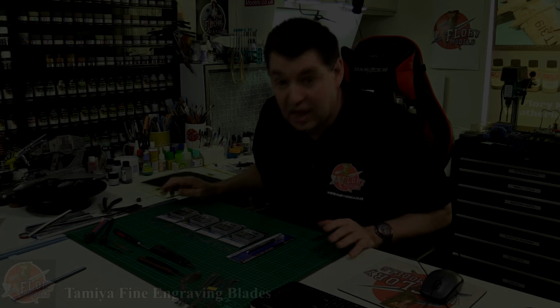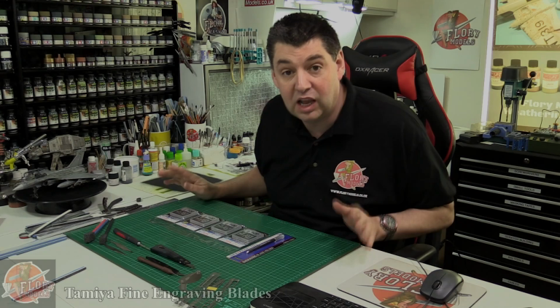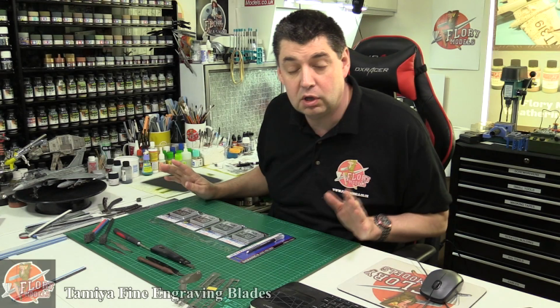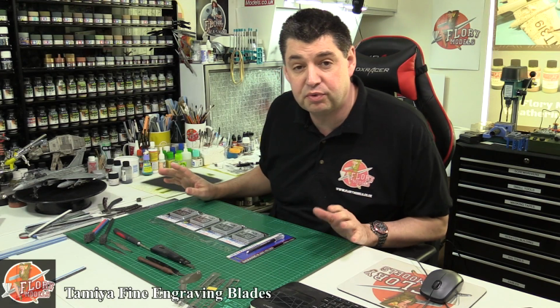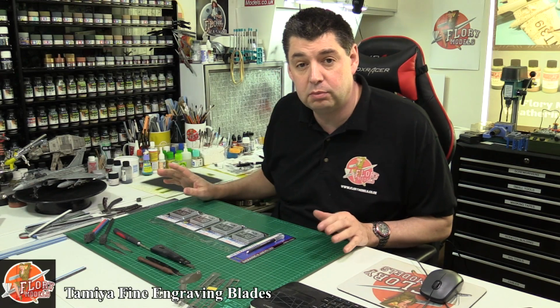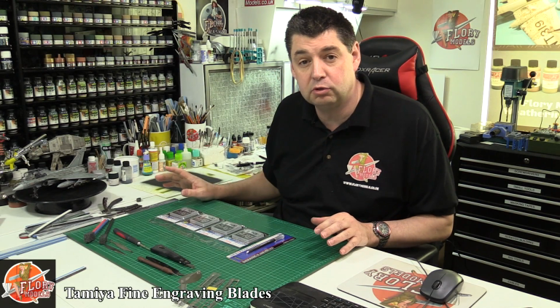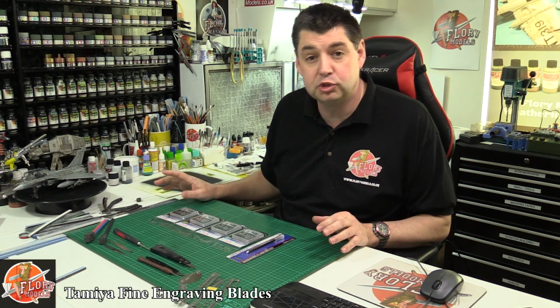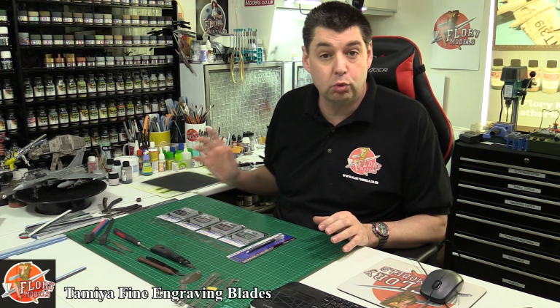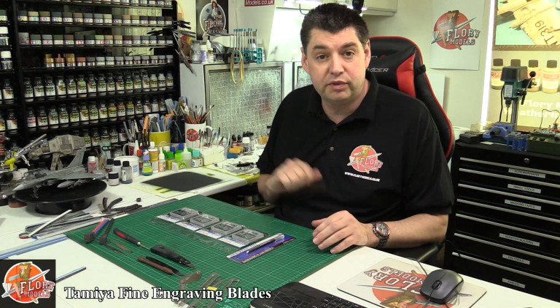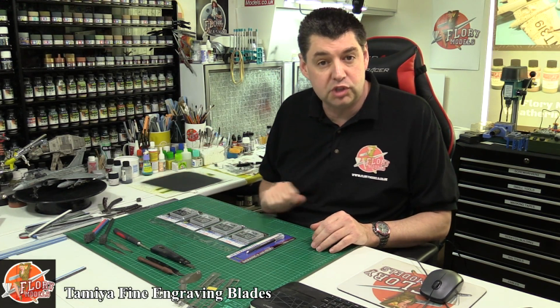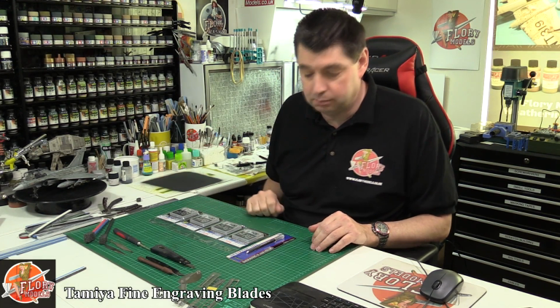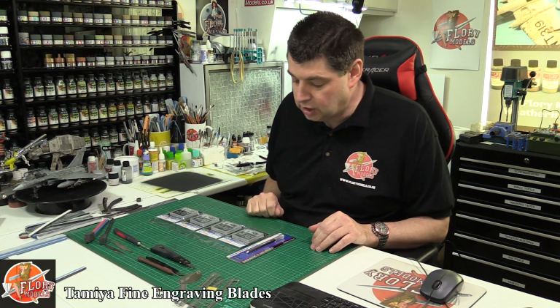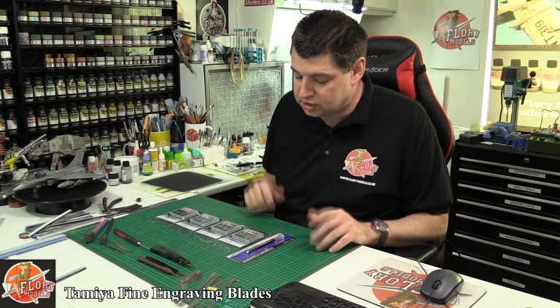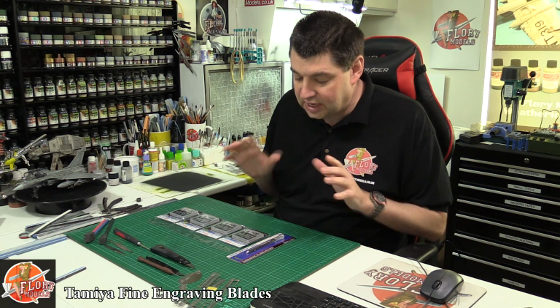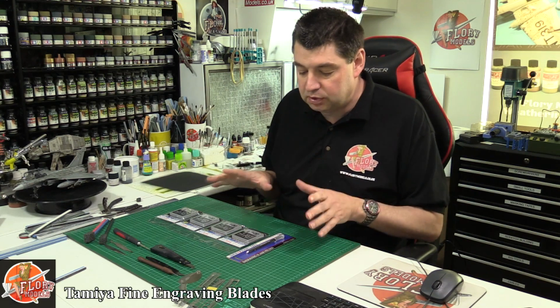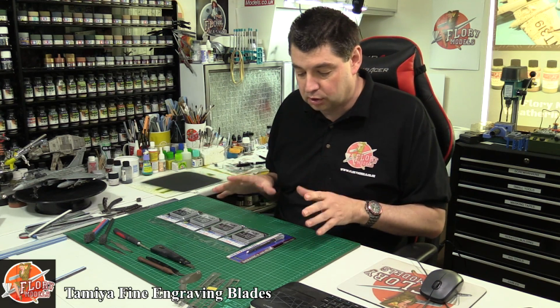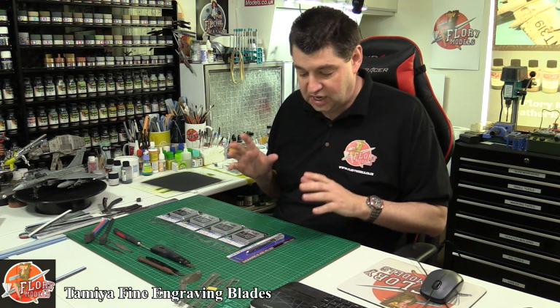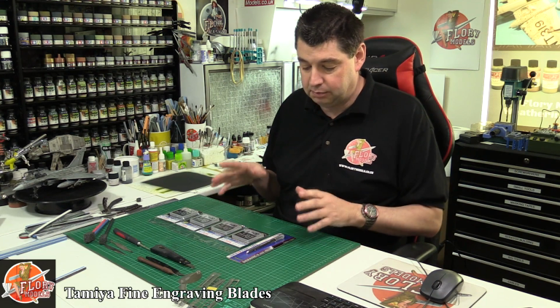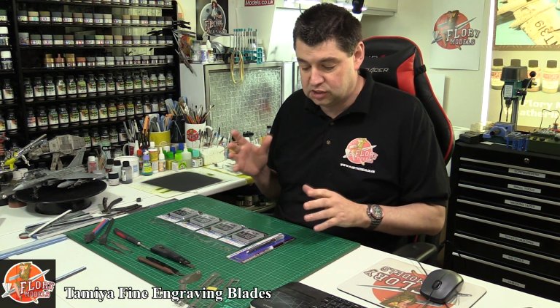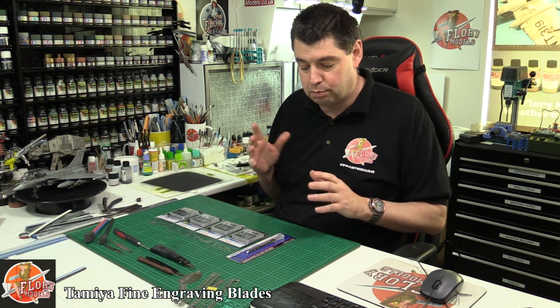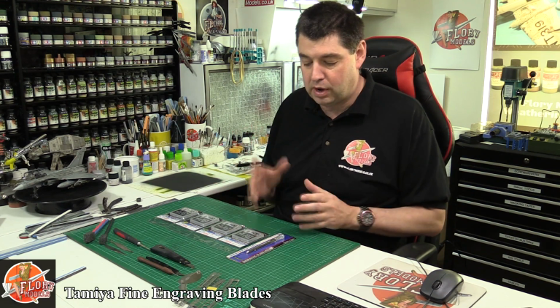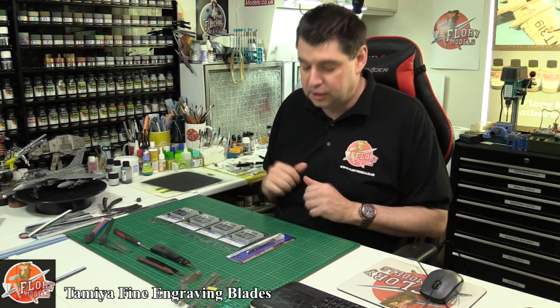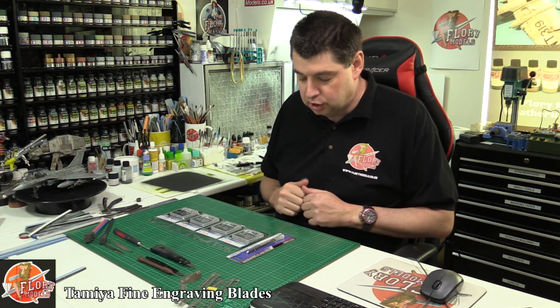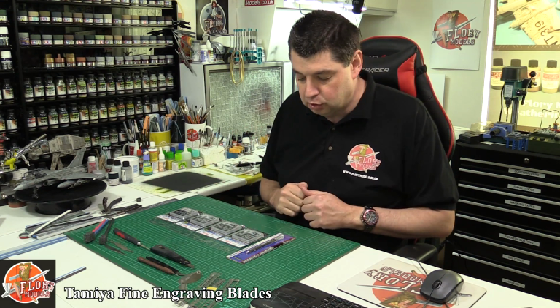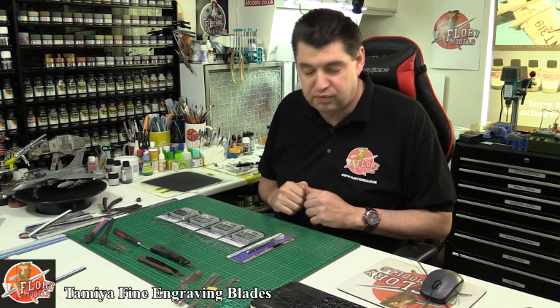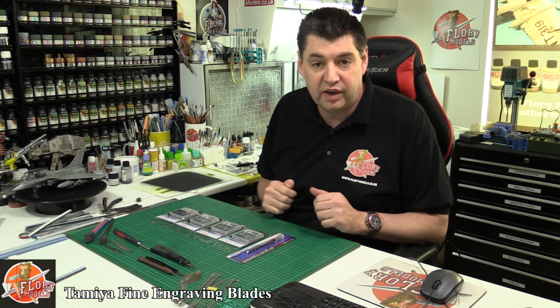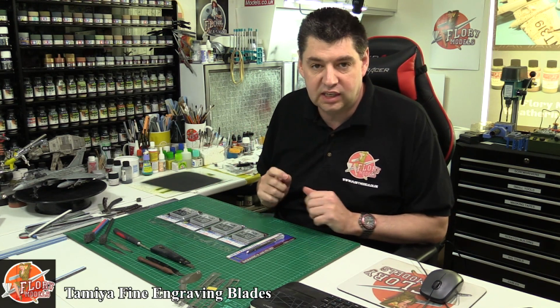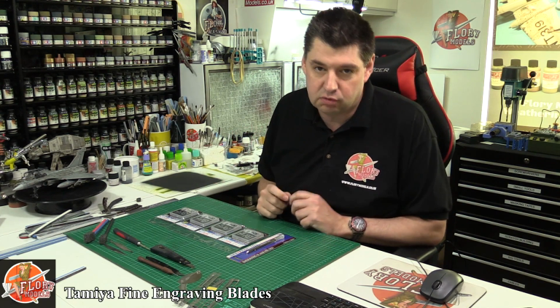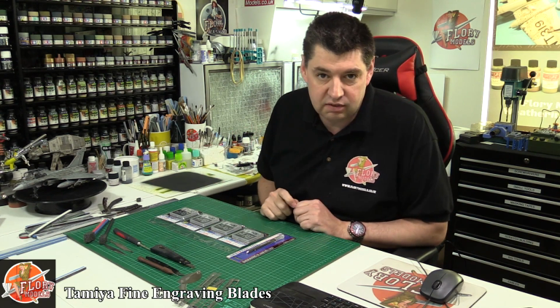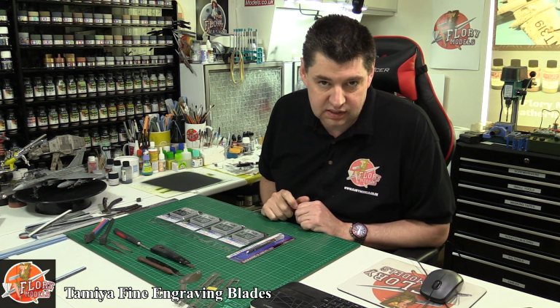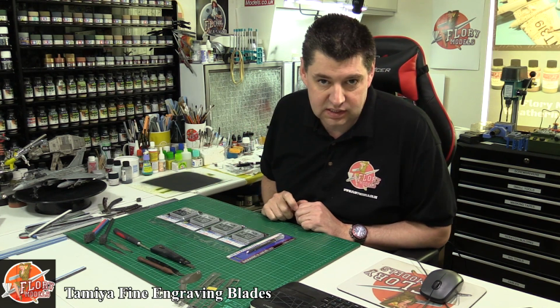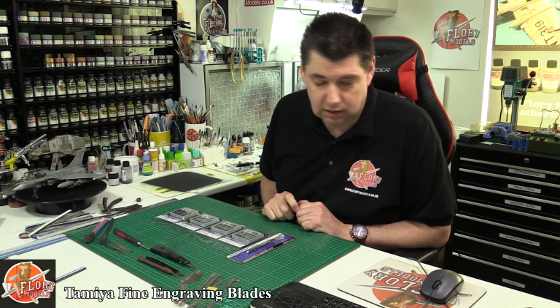Hello and welcome to Flory Models tool review time. Today we've got Tamiya's brand new fine engraving system.